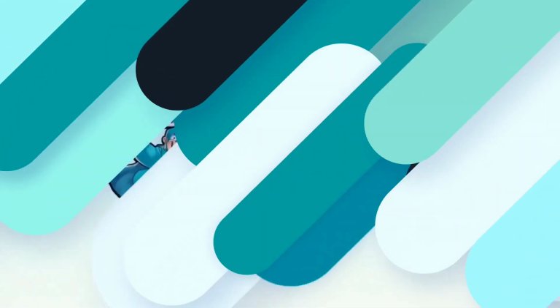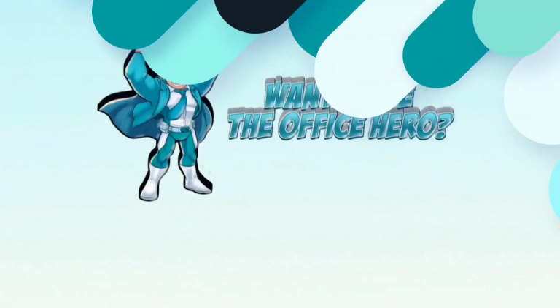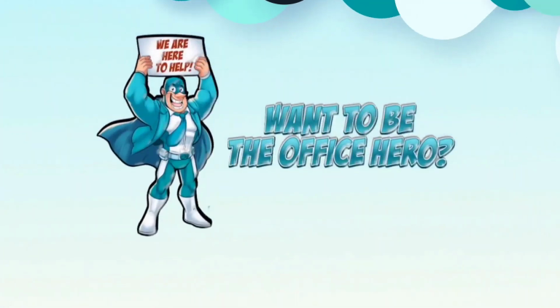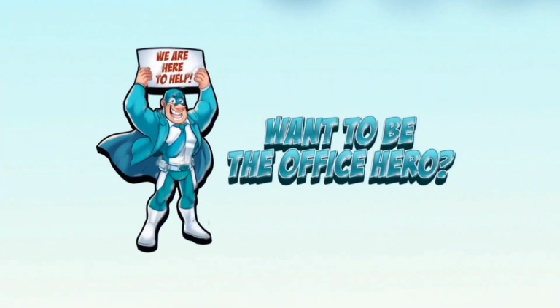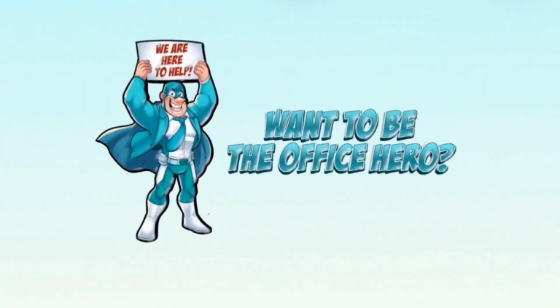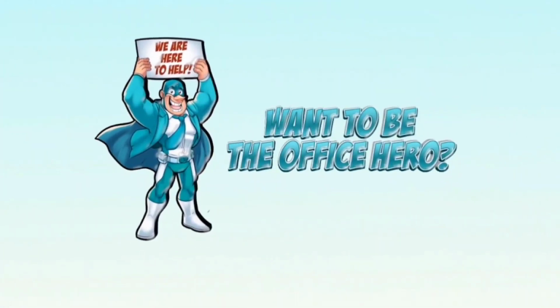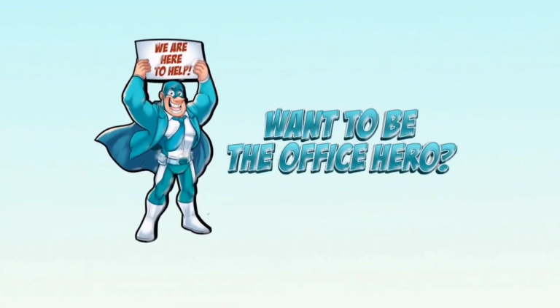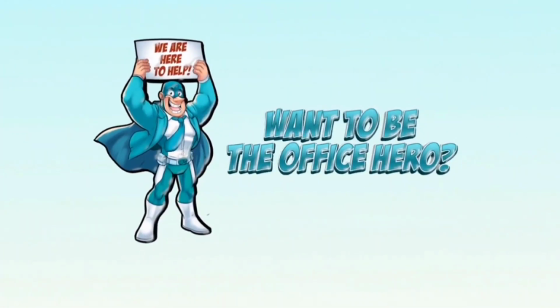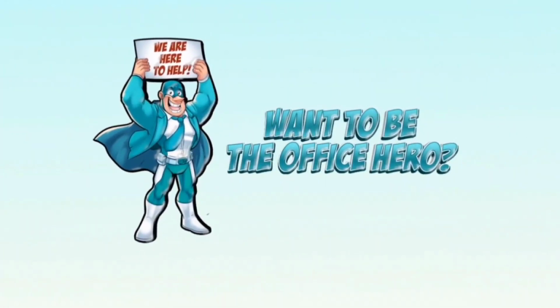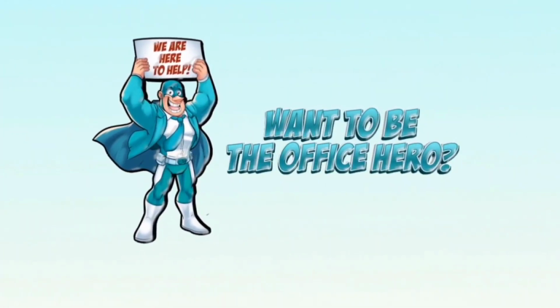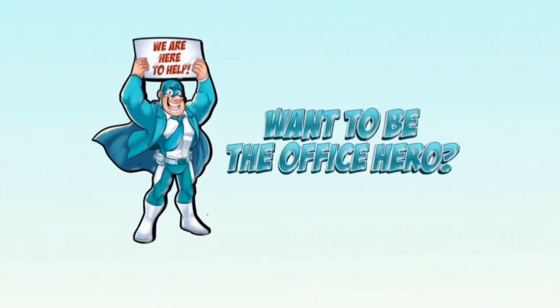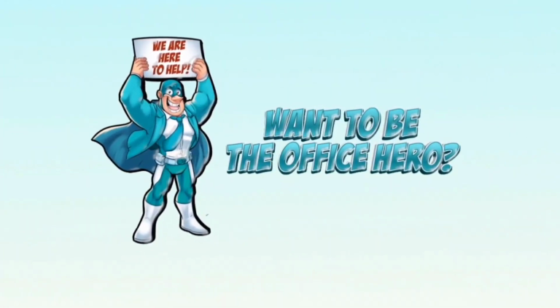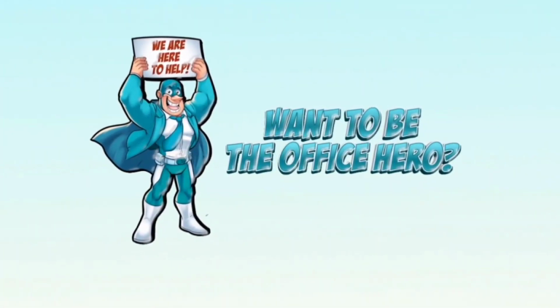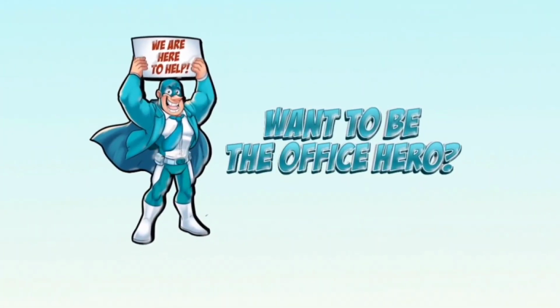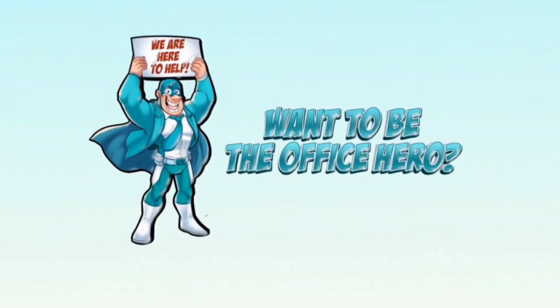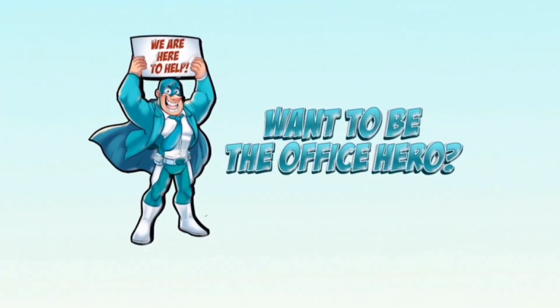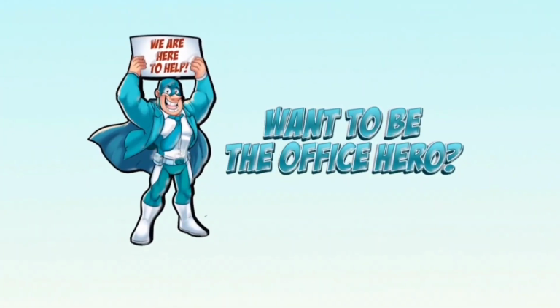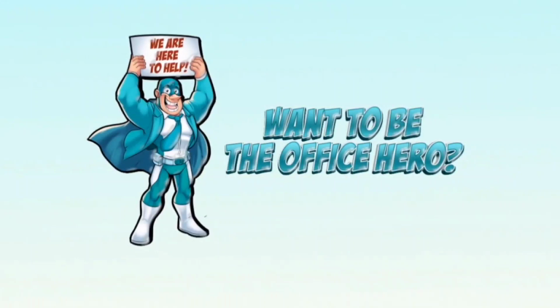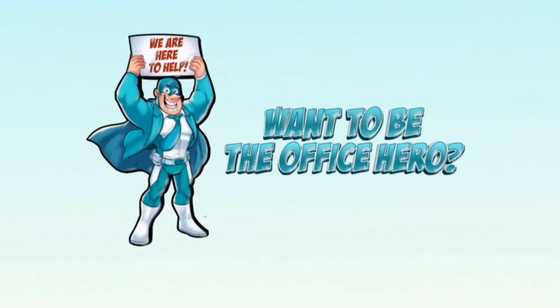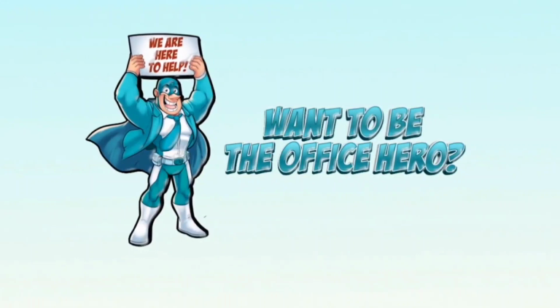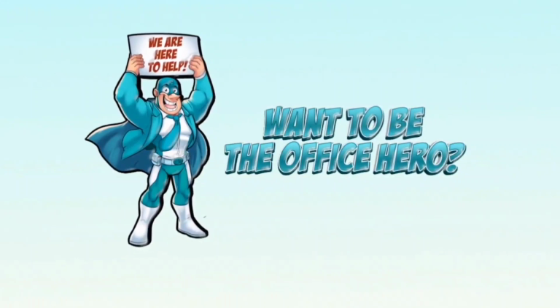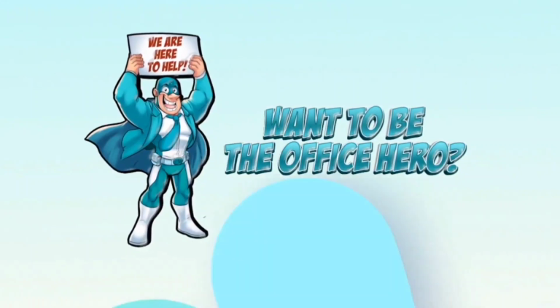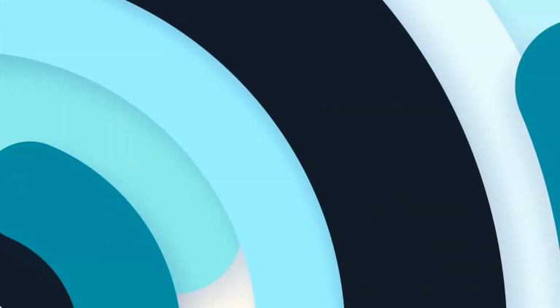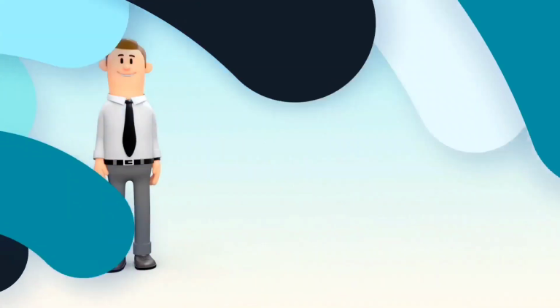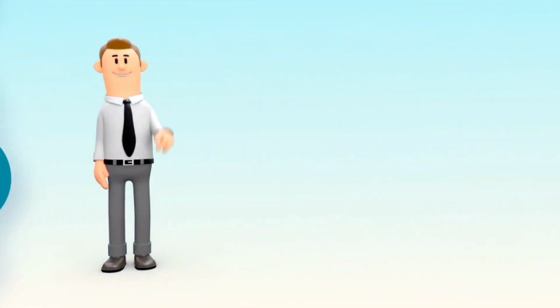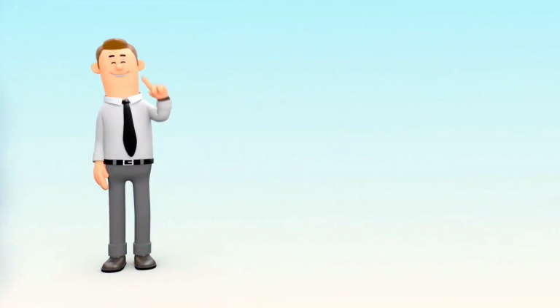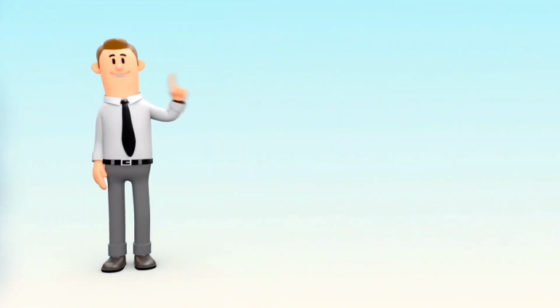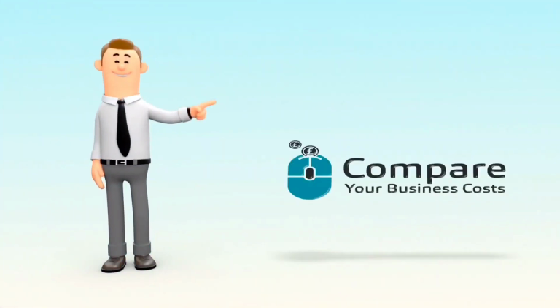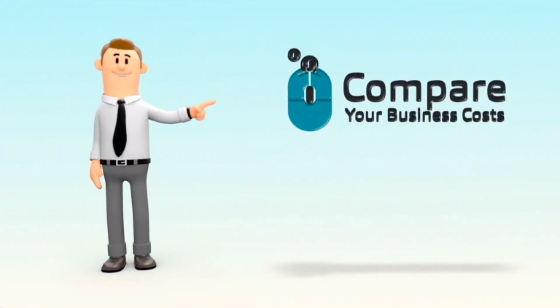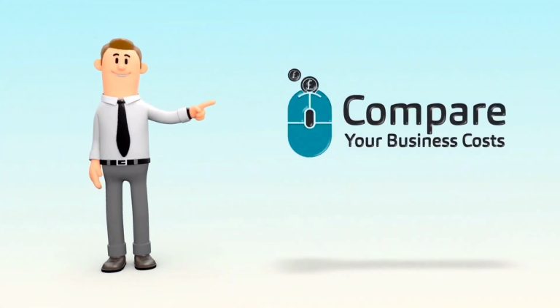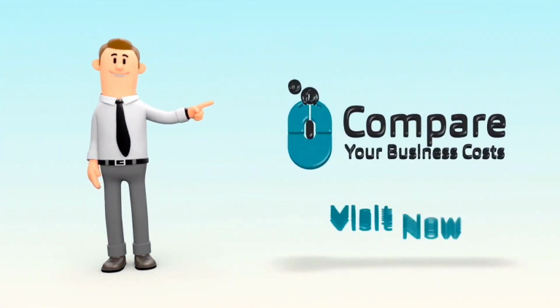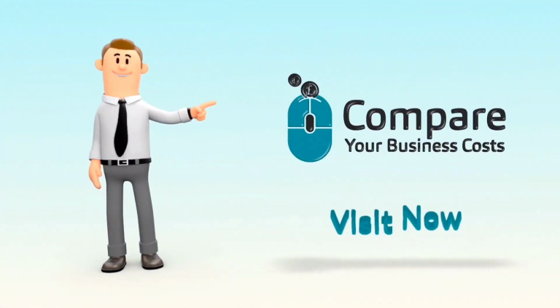We hope this video was helpful, and if you want to be the office hero, visit Compare Your Business Costs today.